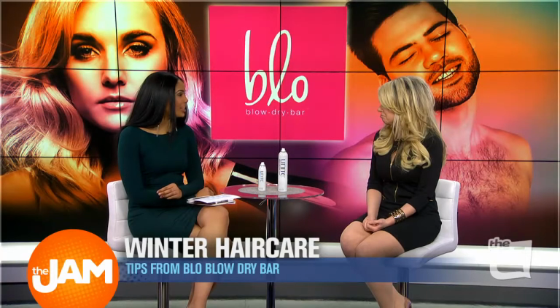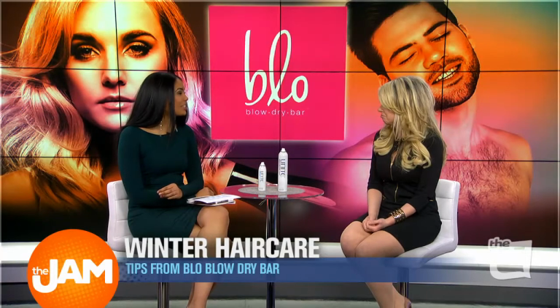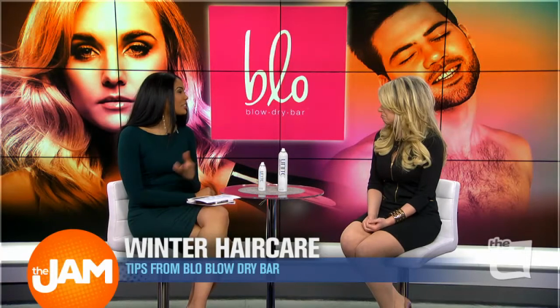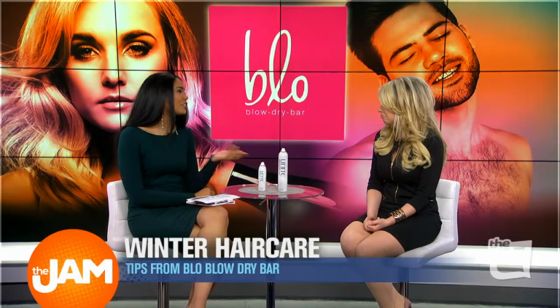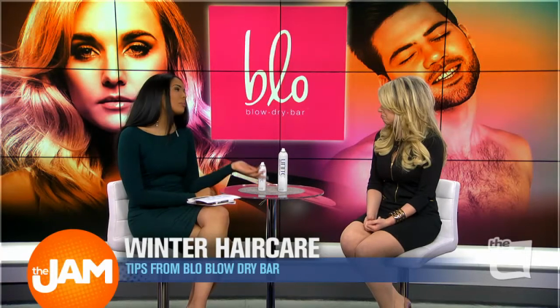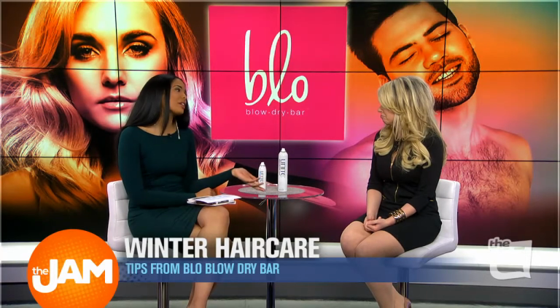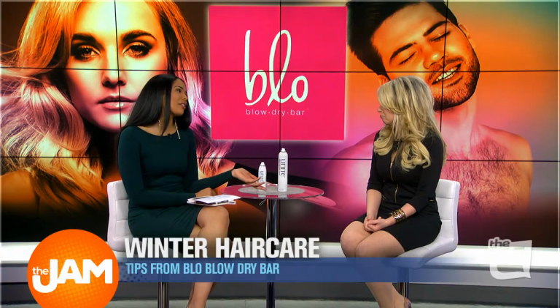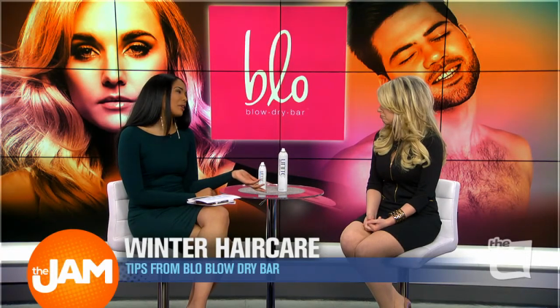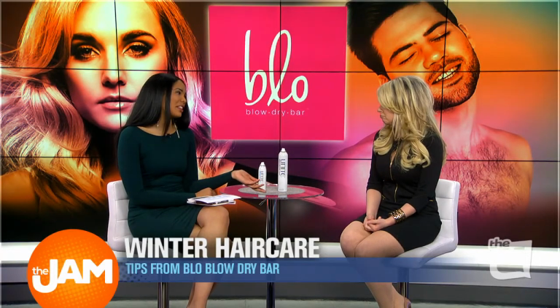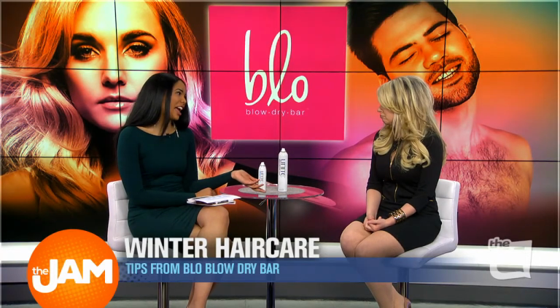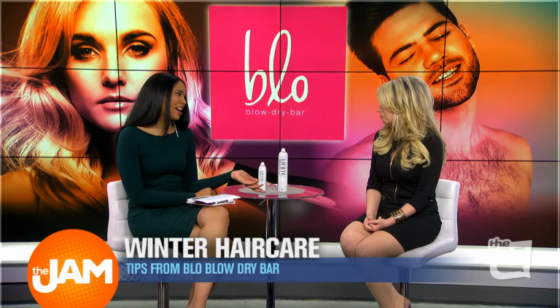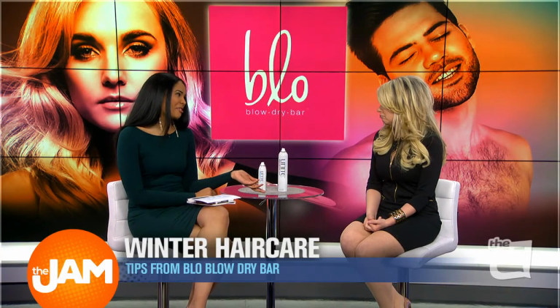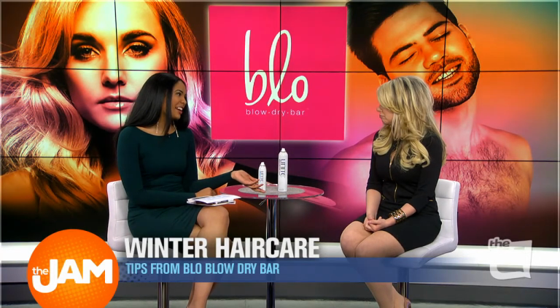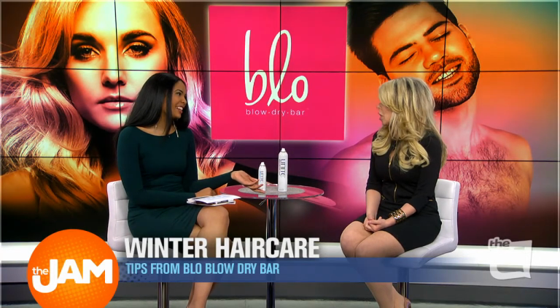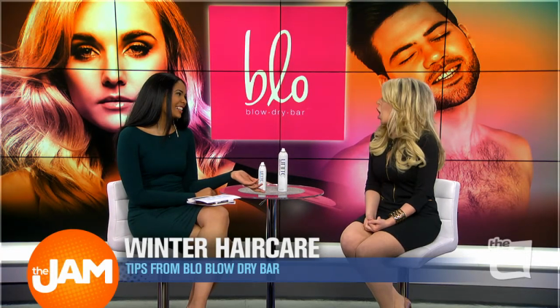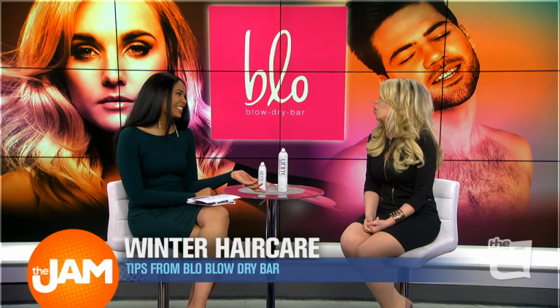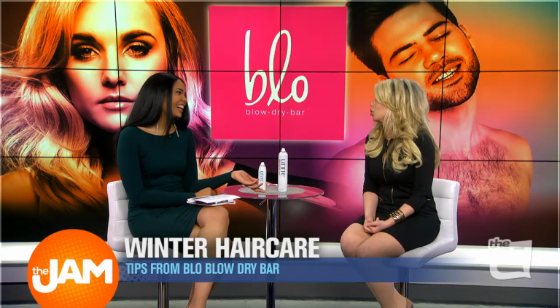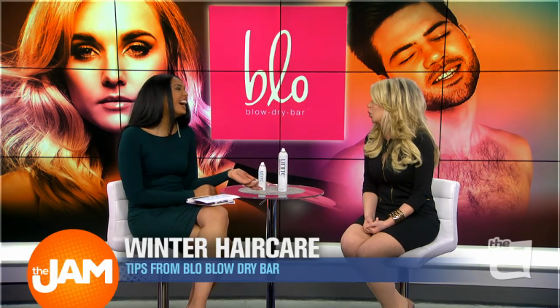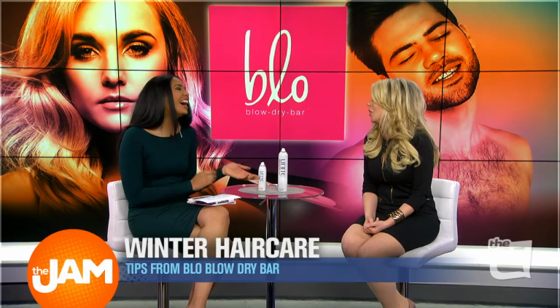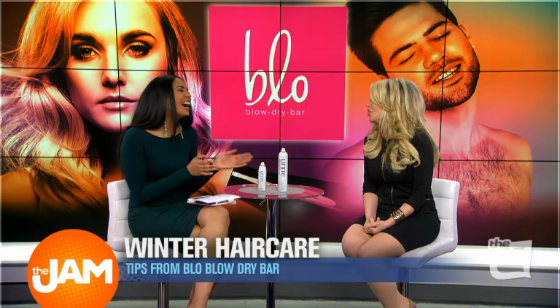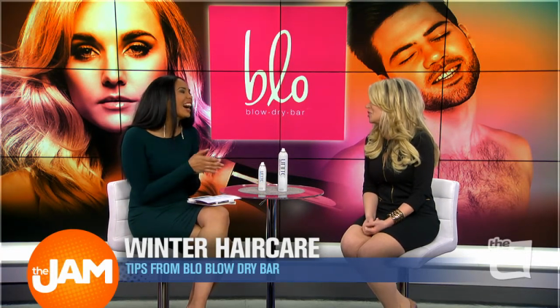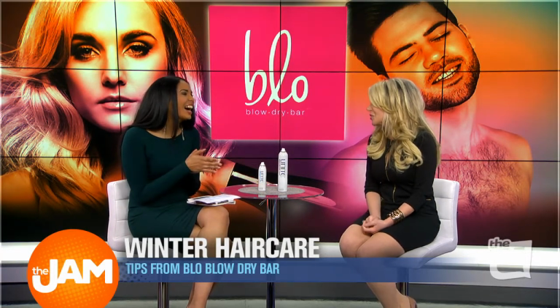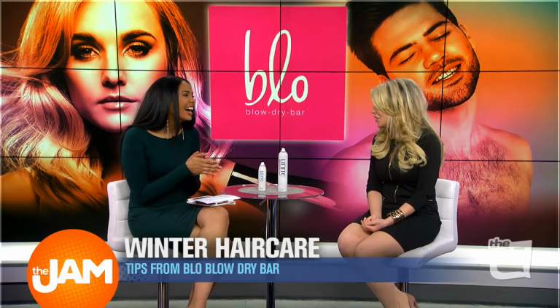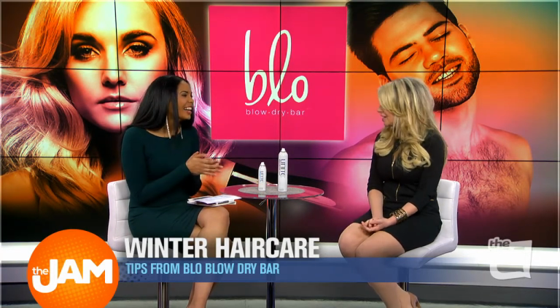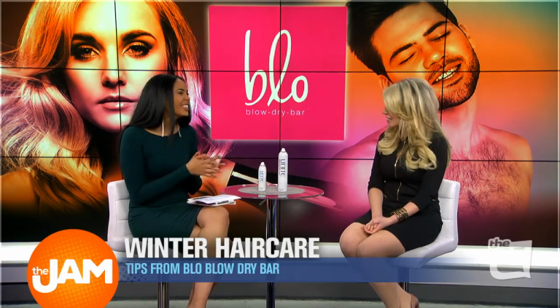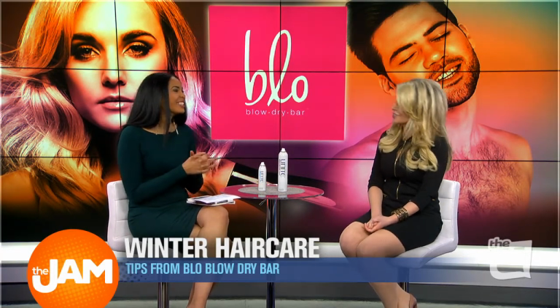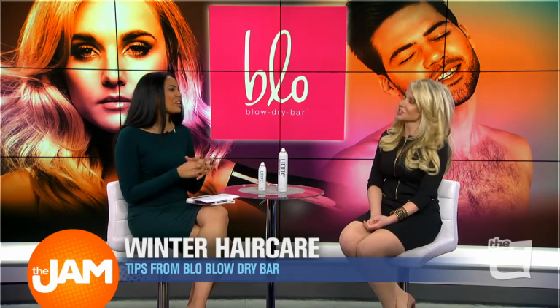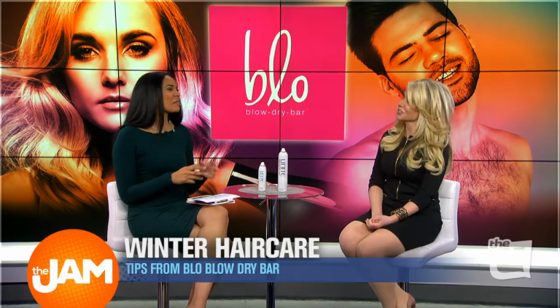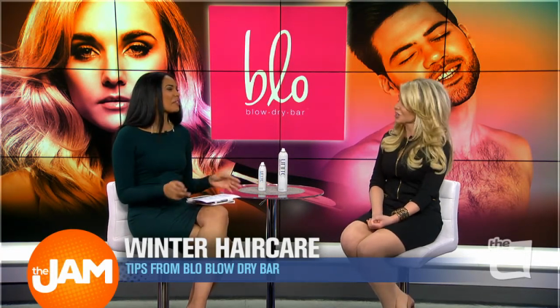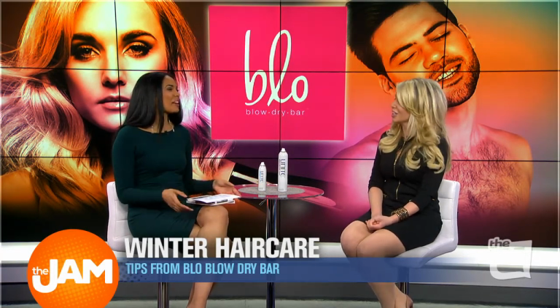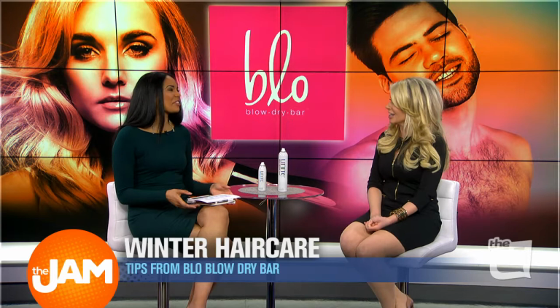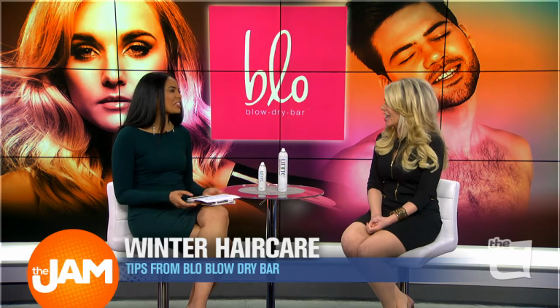And you said don't be afraid of the hat, right? For sure, don't be afraid of using a hat.